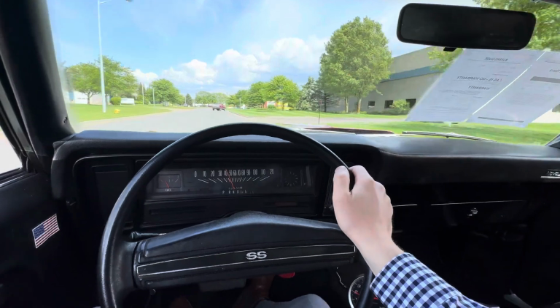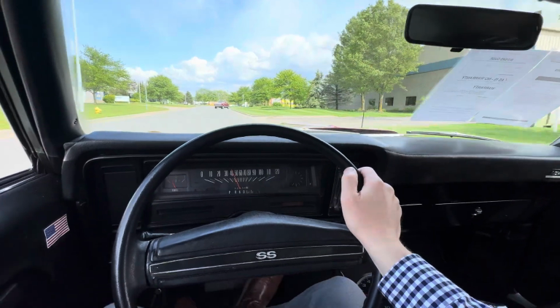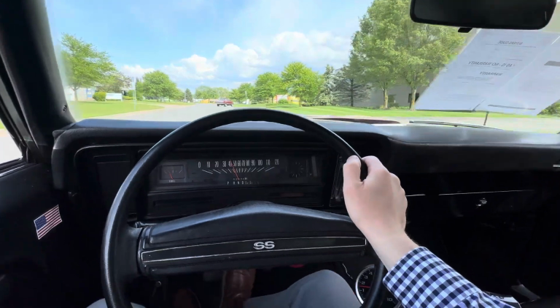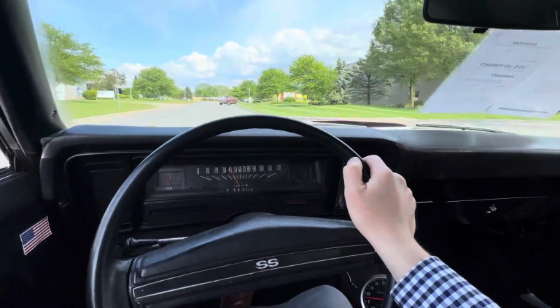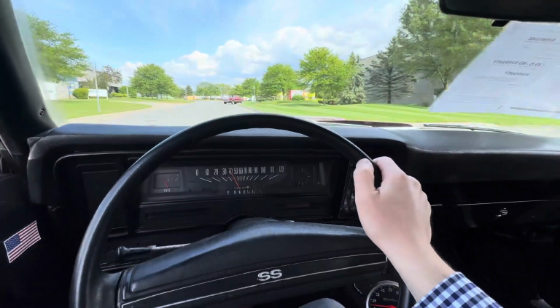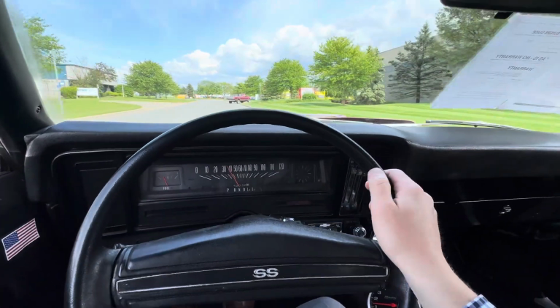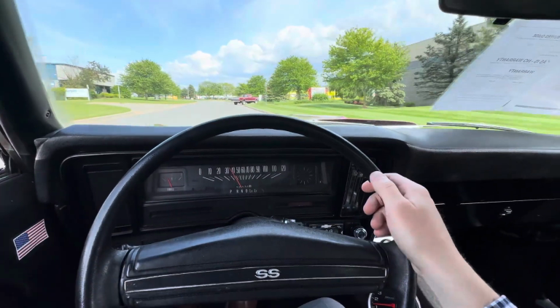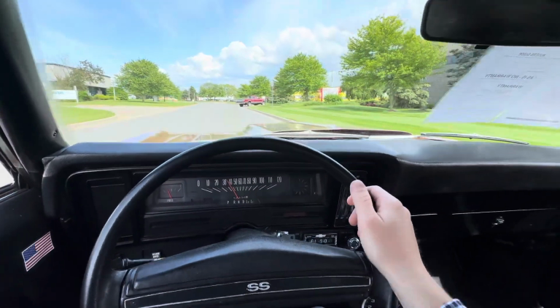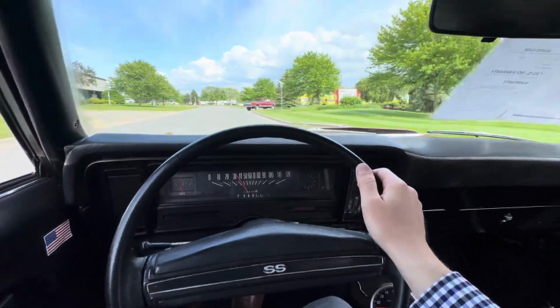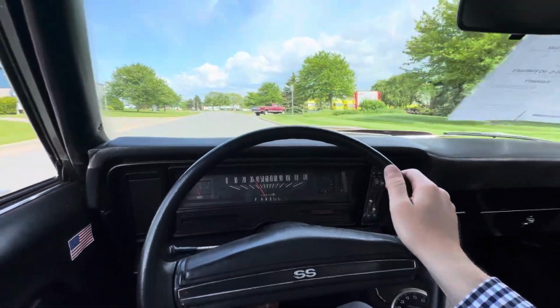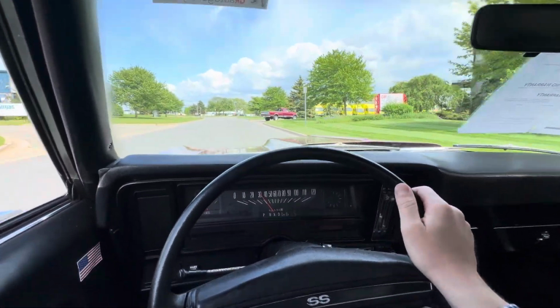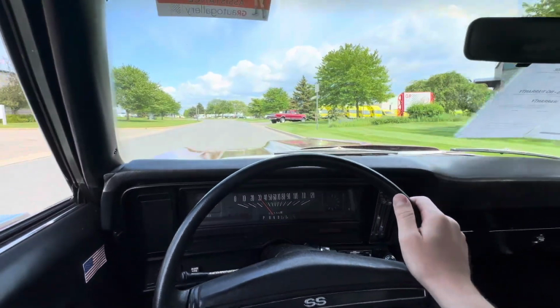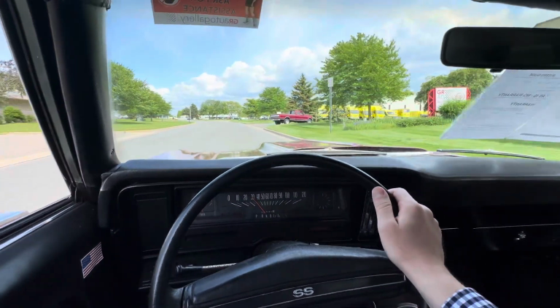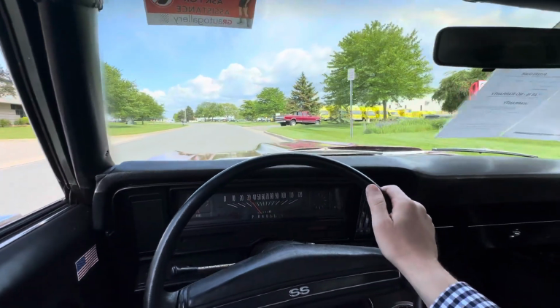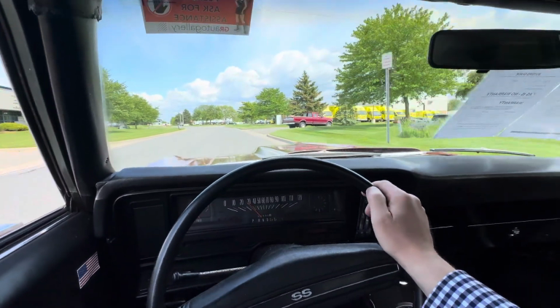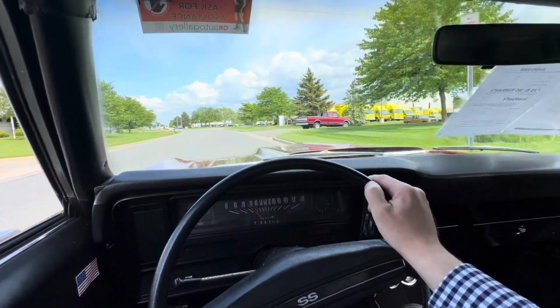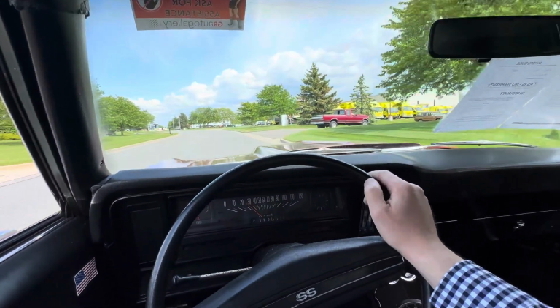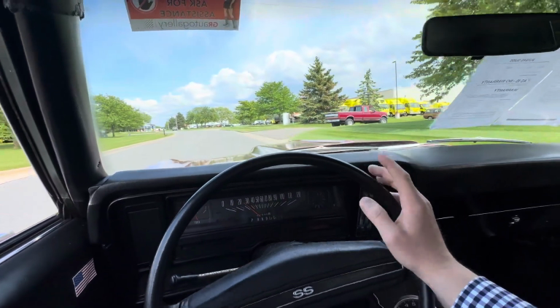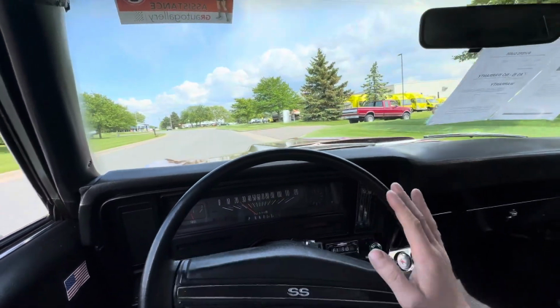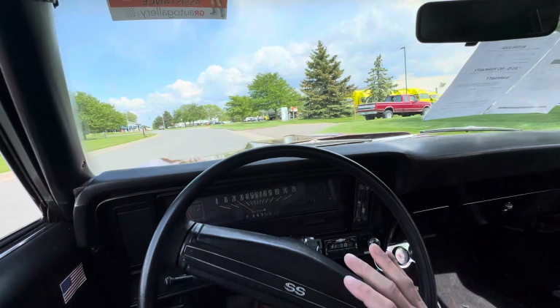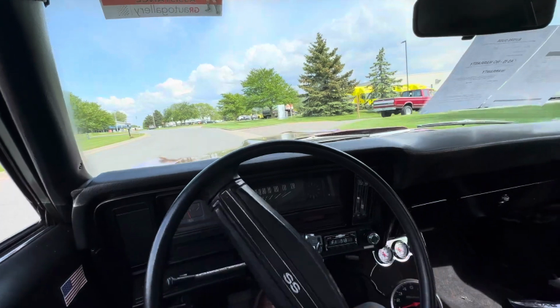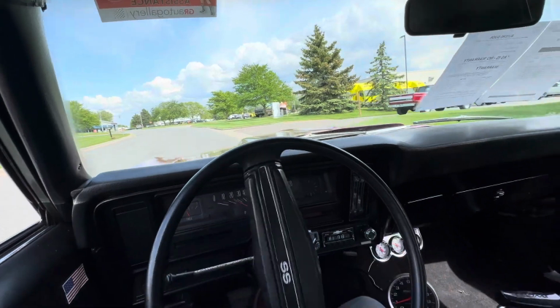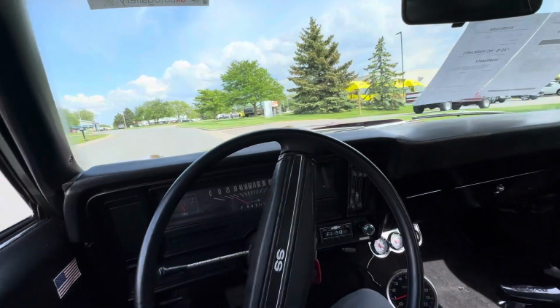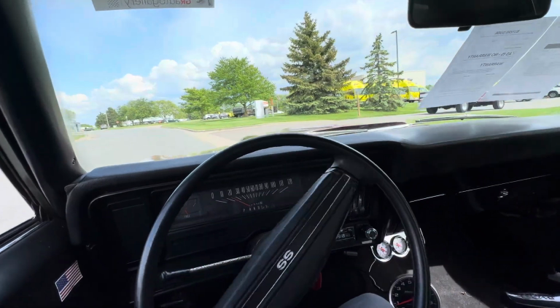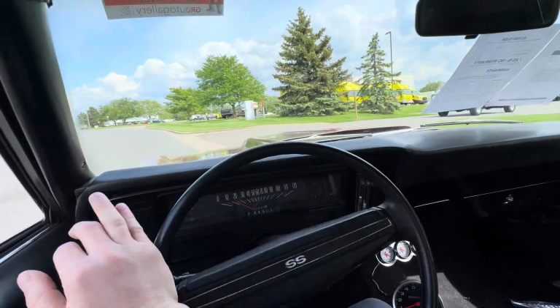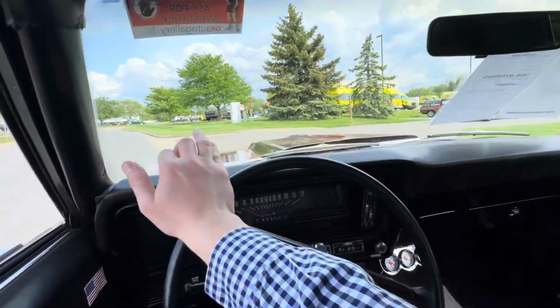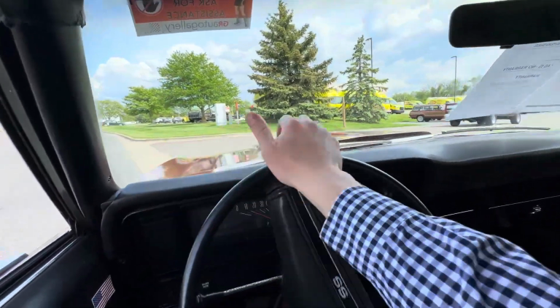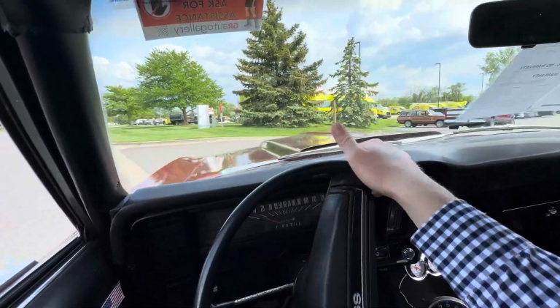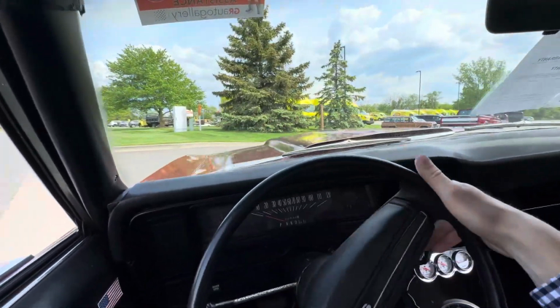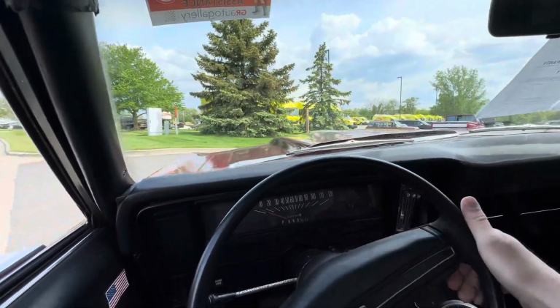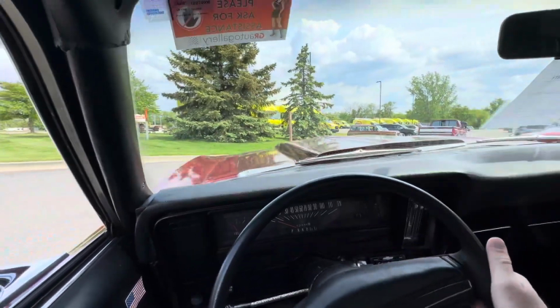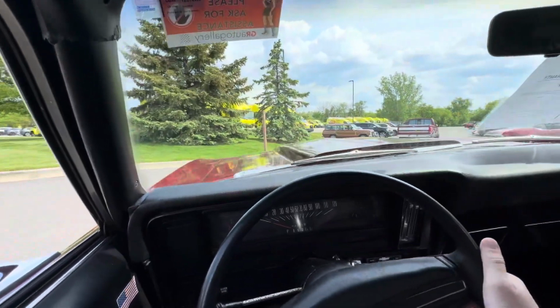Just a solid driver. If you're looking for something you can hop in, work on a little bit when you want to, otherwise just cruise around on the weekend — this would be an awesome choice.